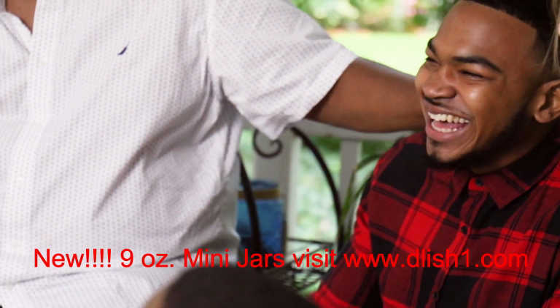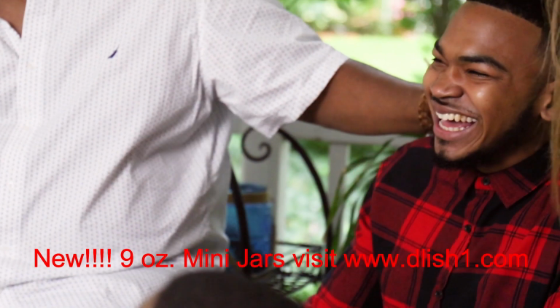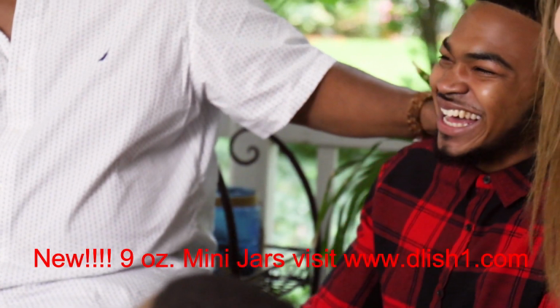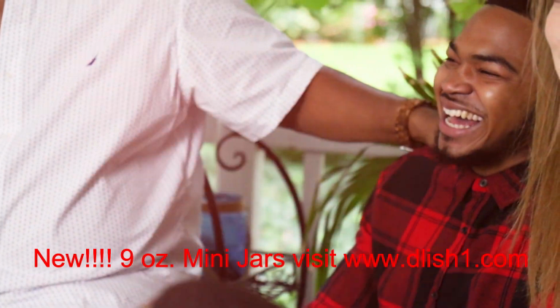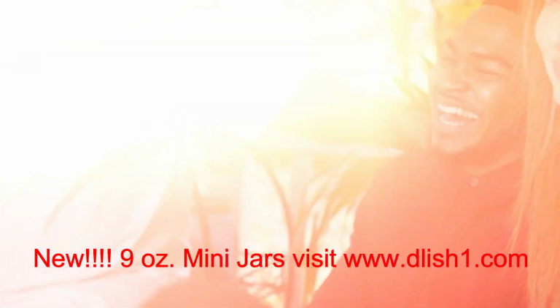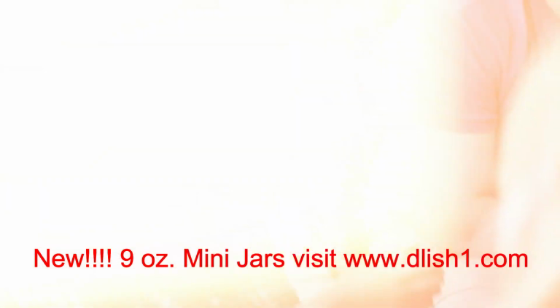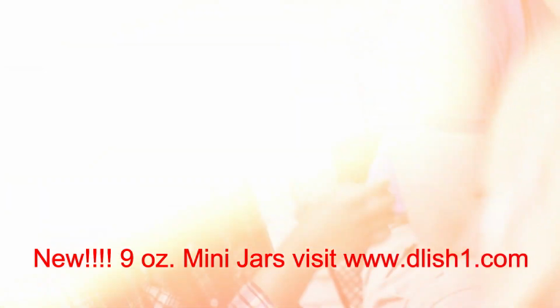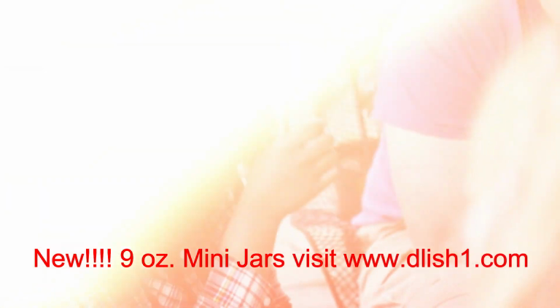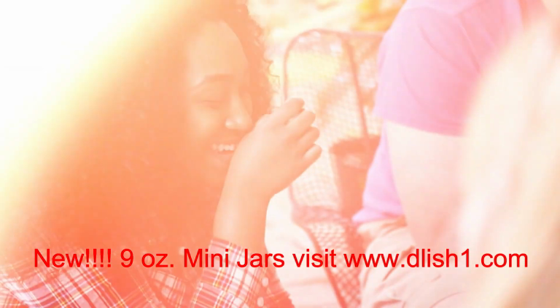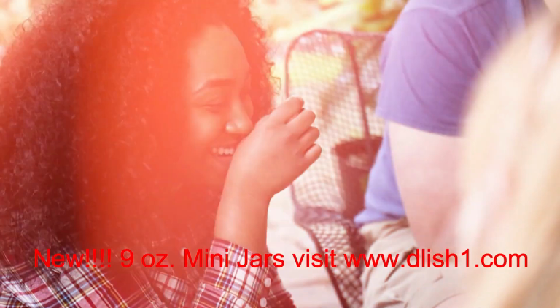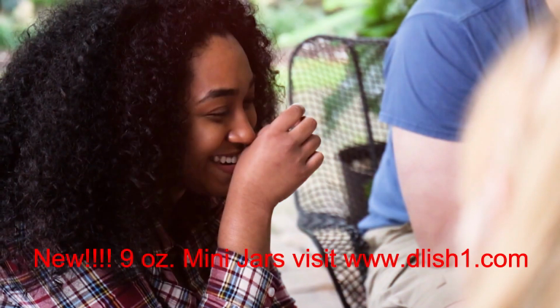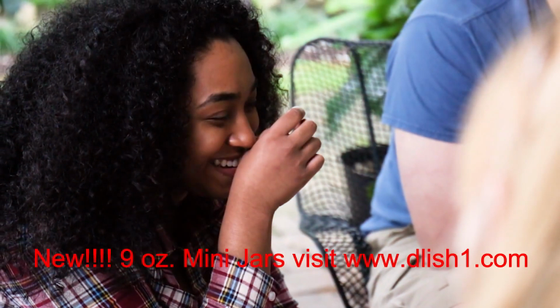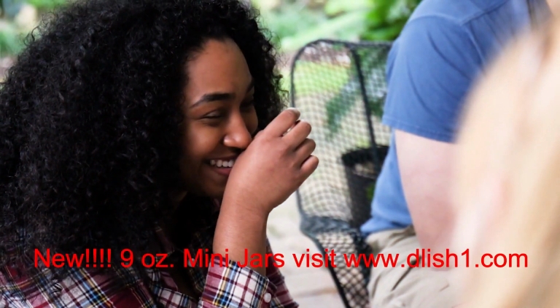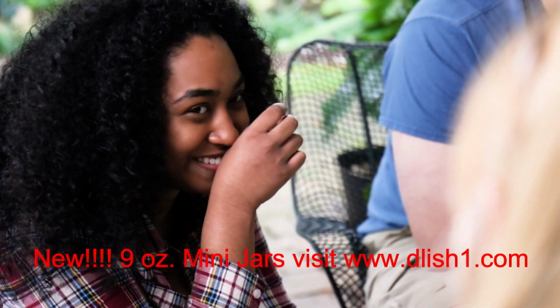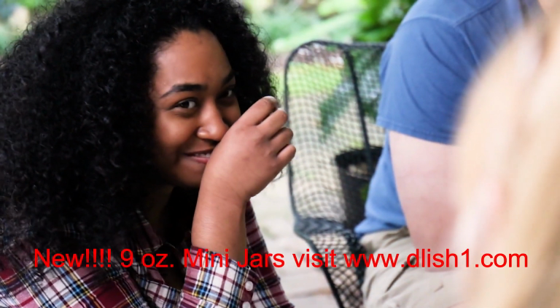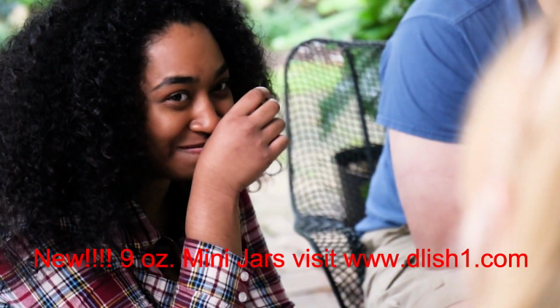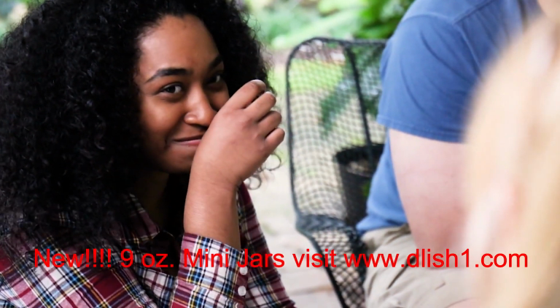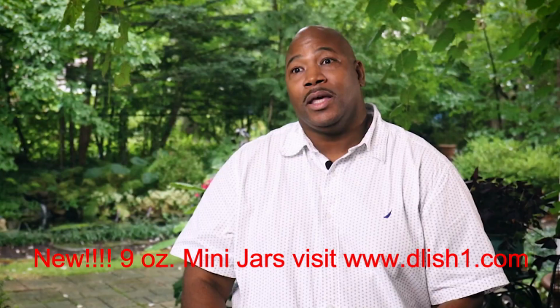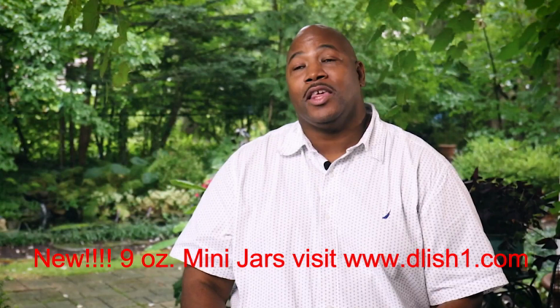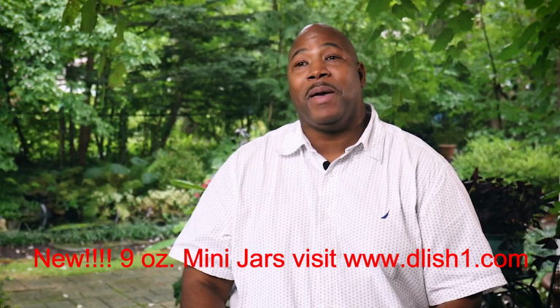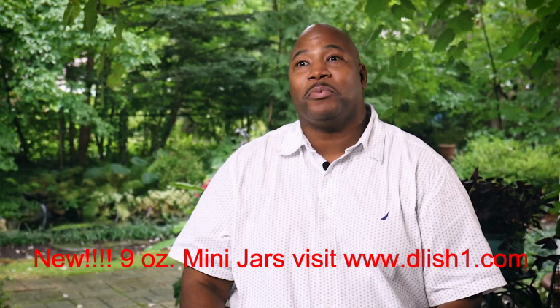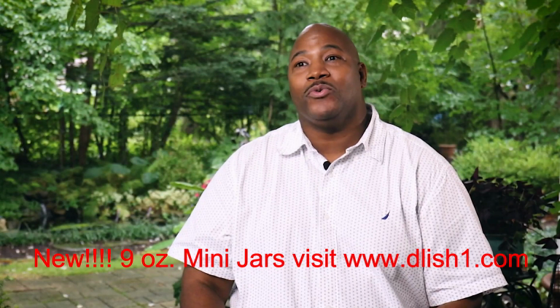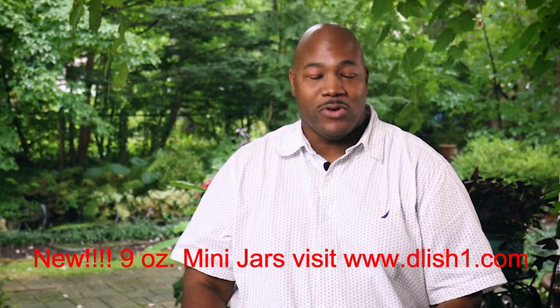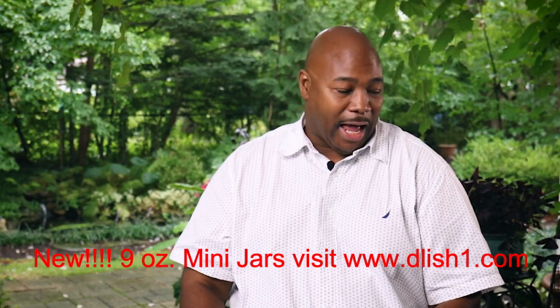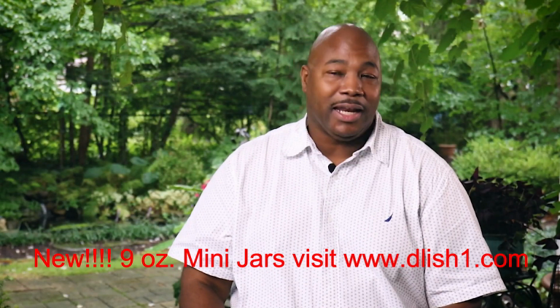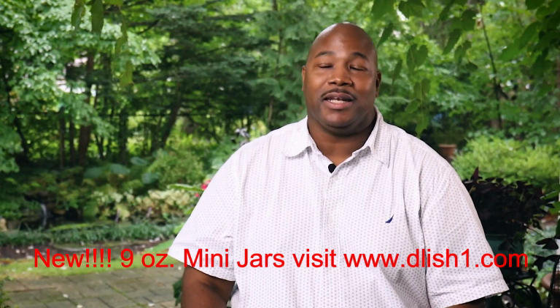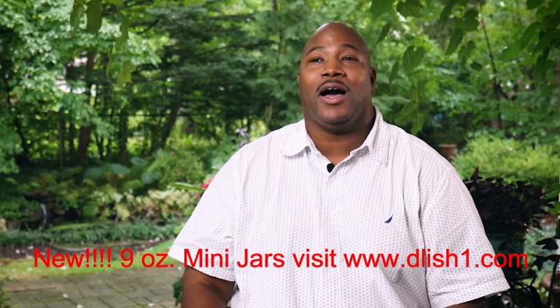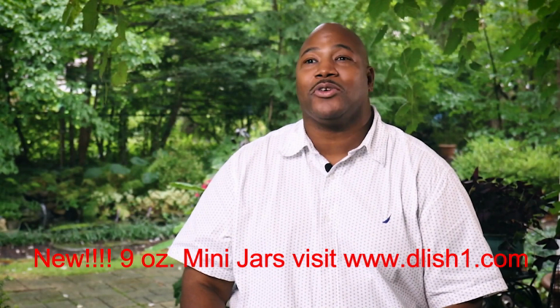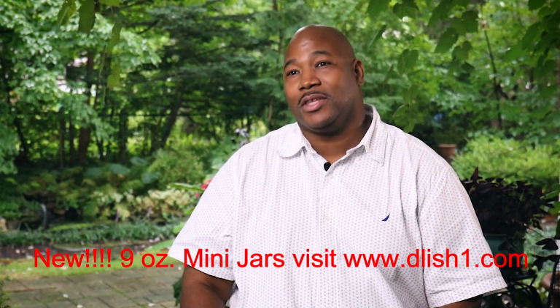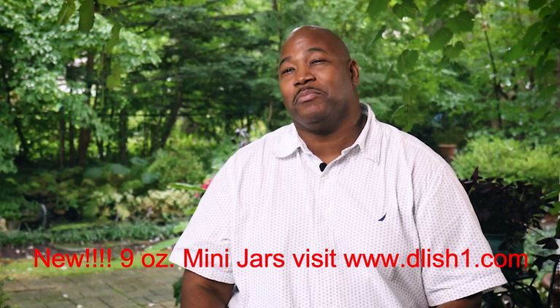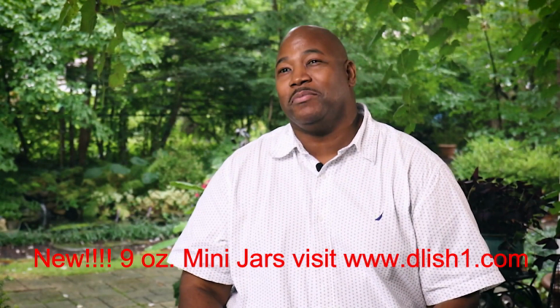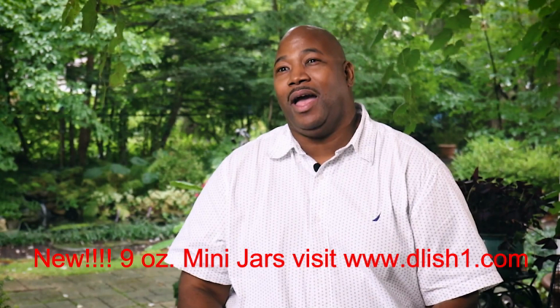My son and my daughter, they love this dip. It's bad for me — you've got to hide it in the house, so it's getting pretty bad.